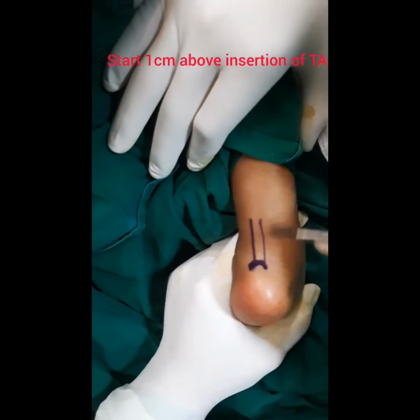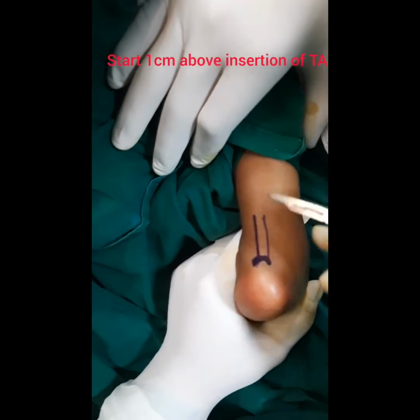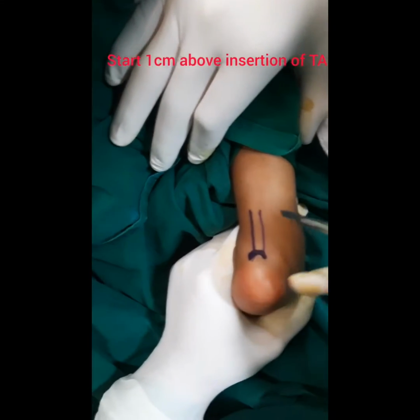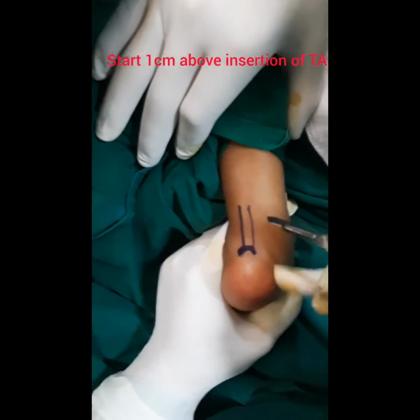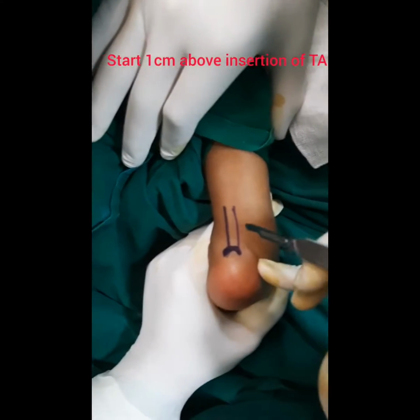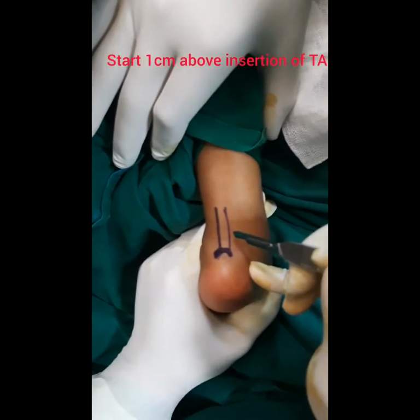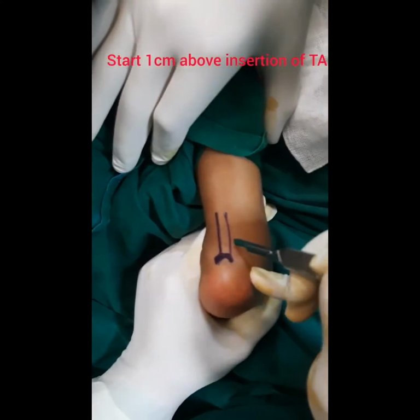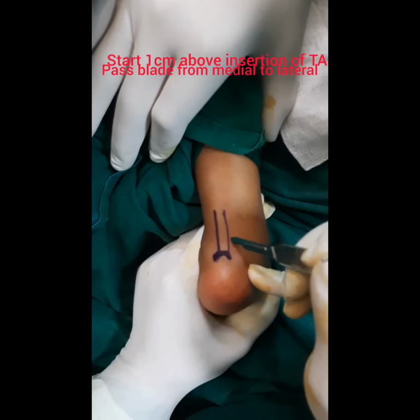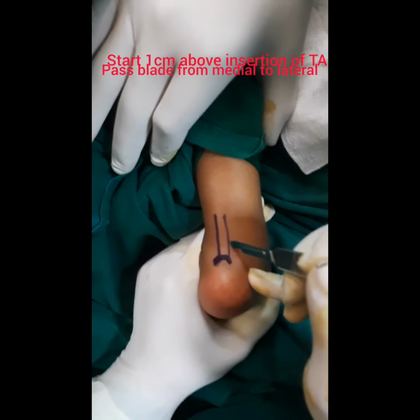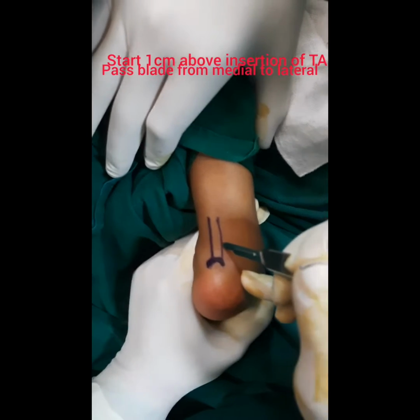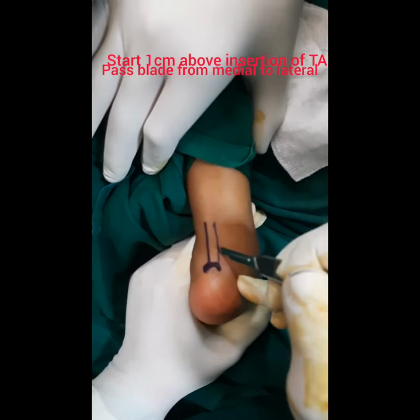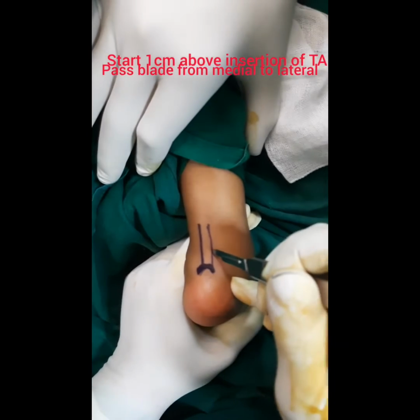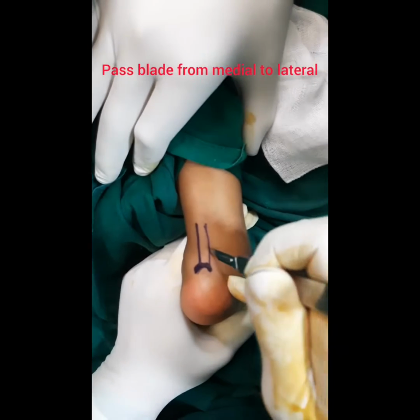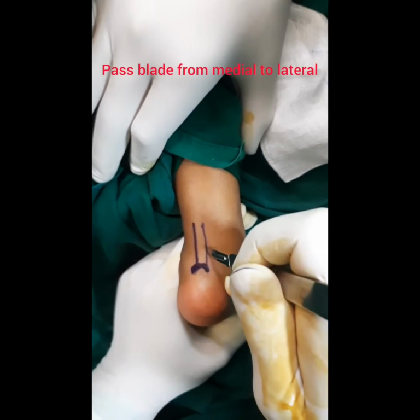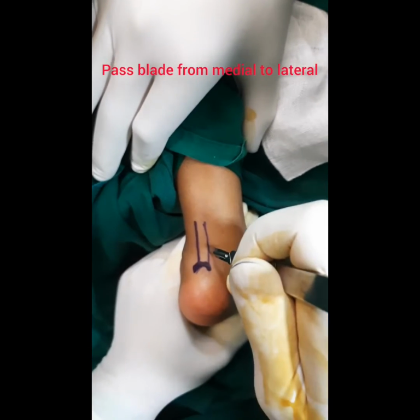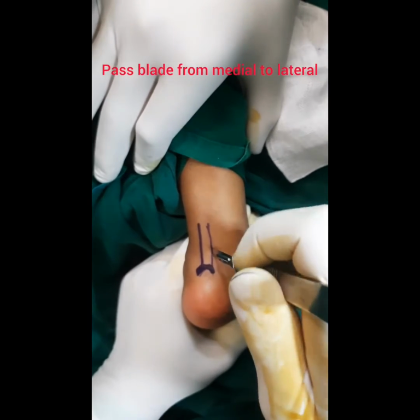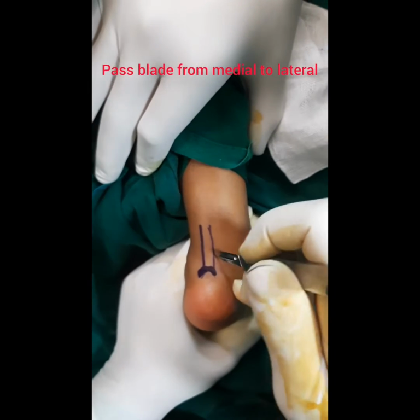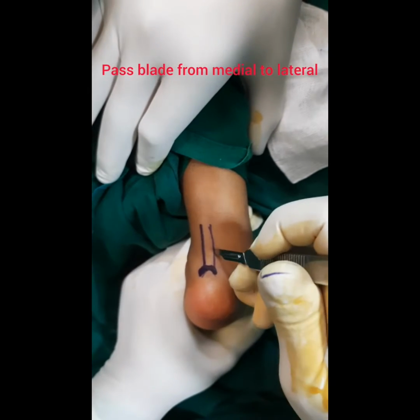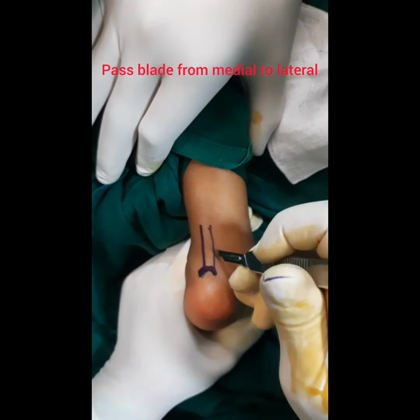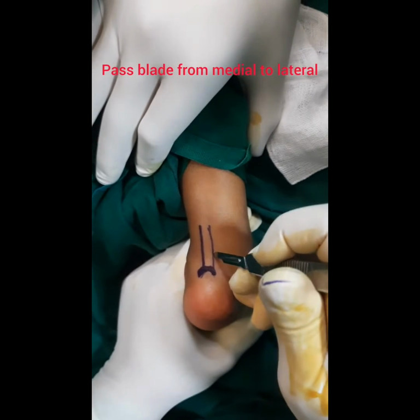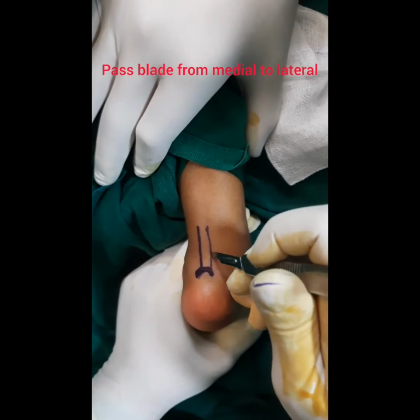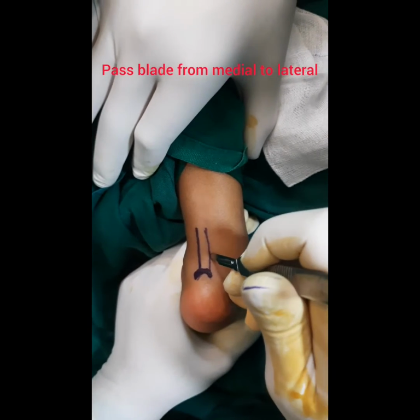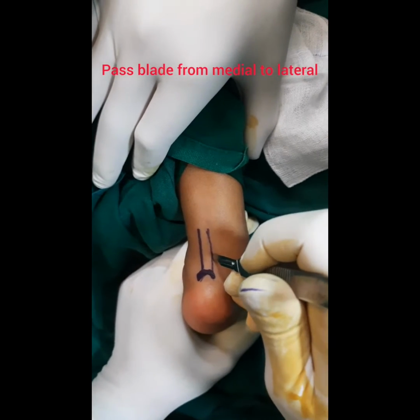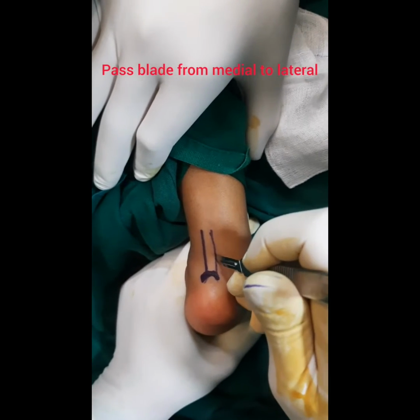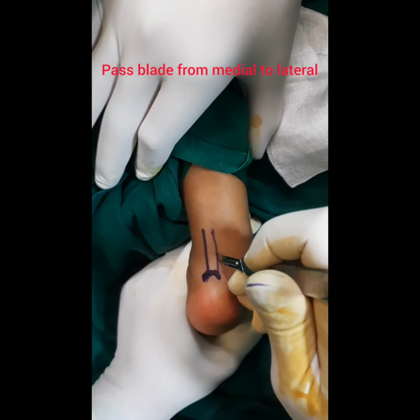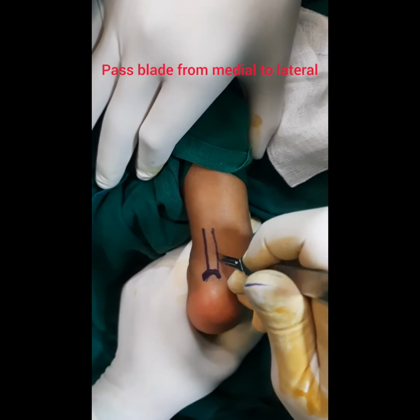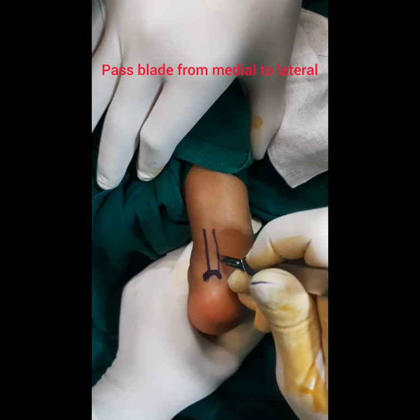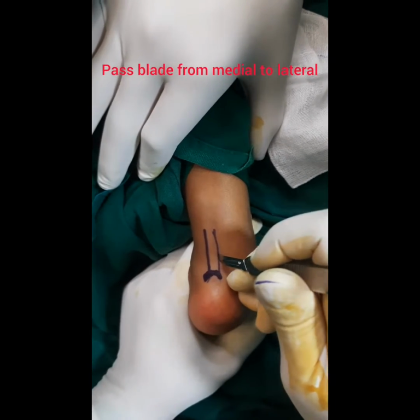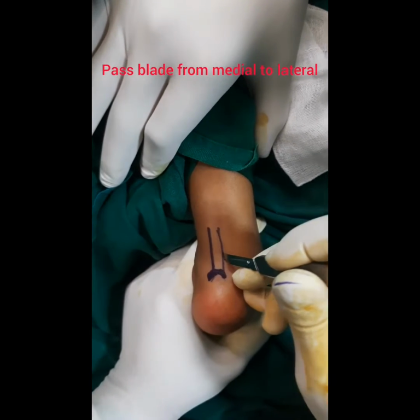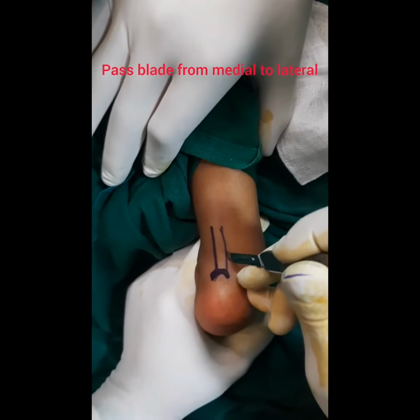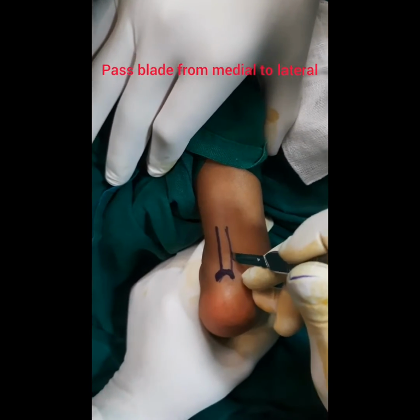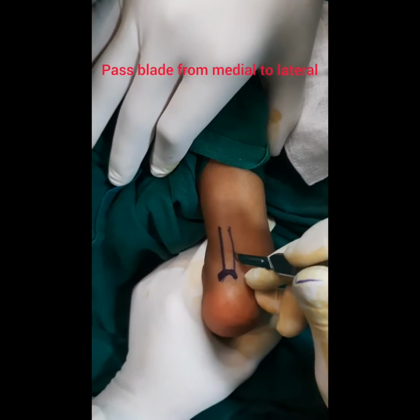Start about 1 cm above the Calcaneum and pass your blade from the Medial to the Lateral side.